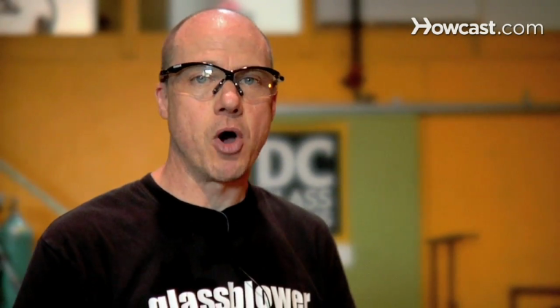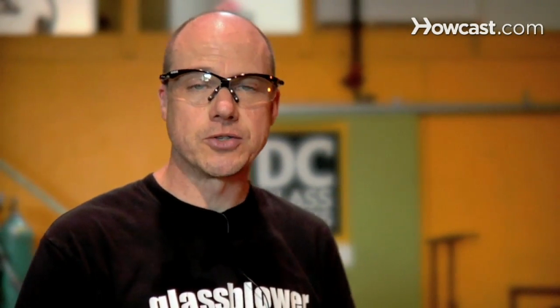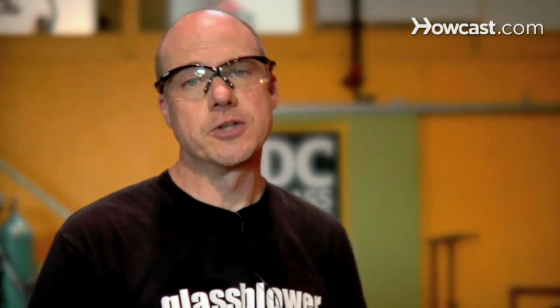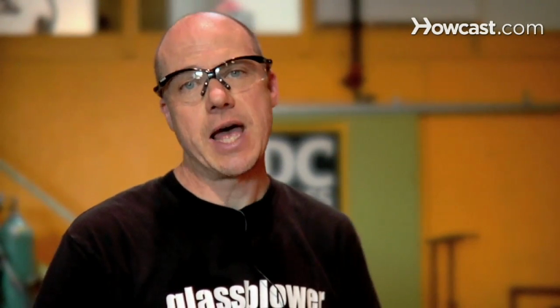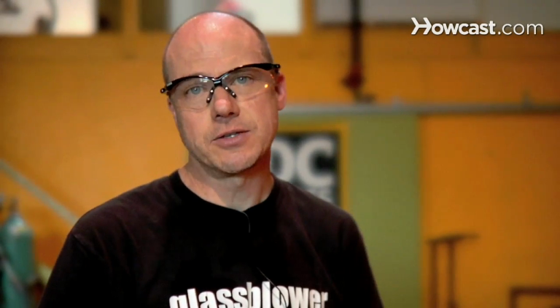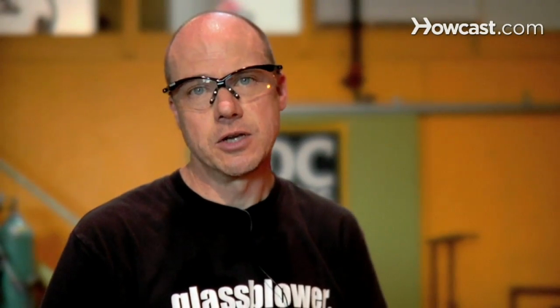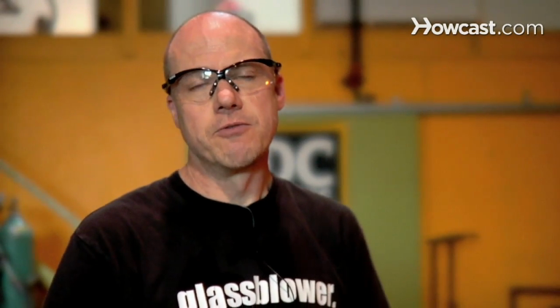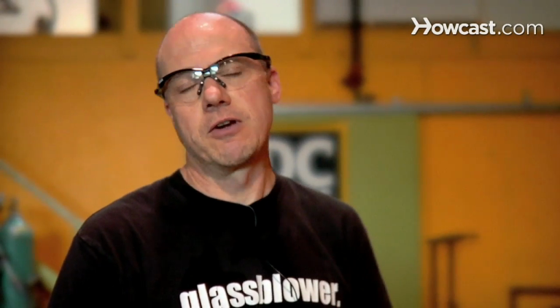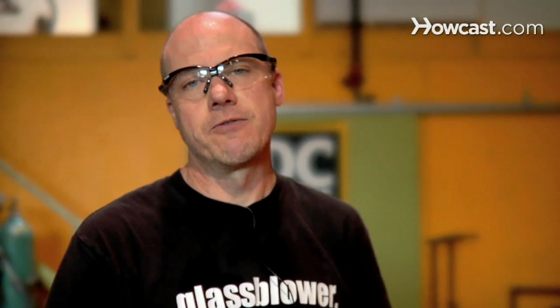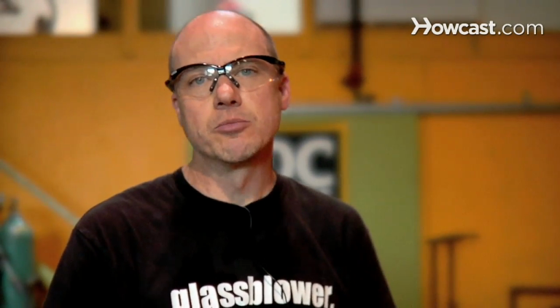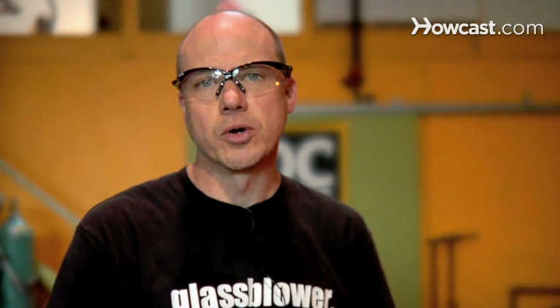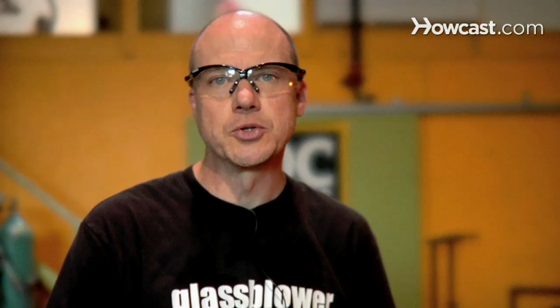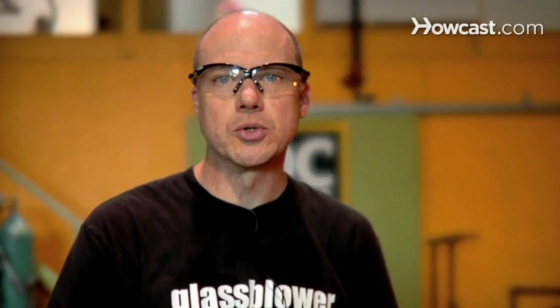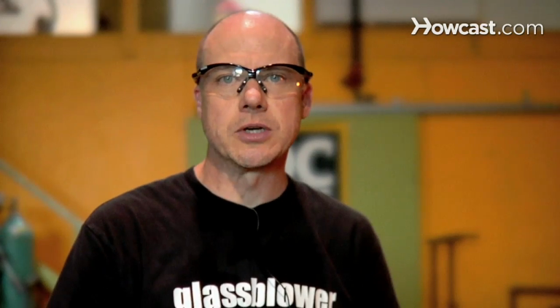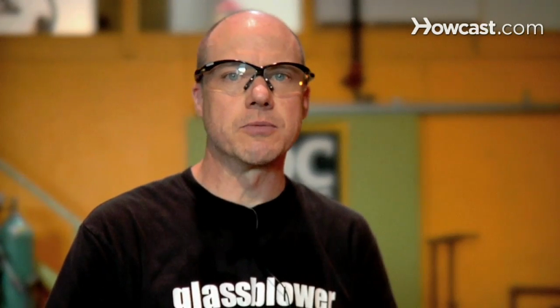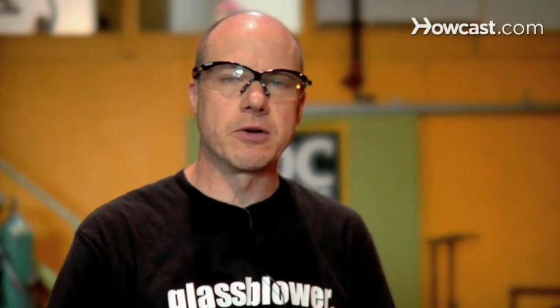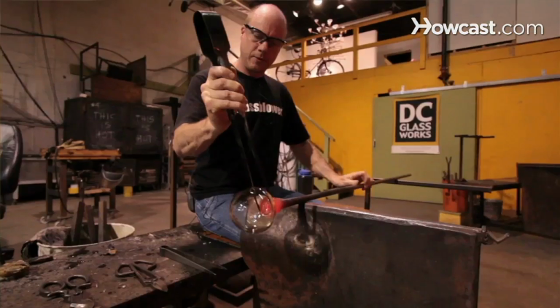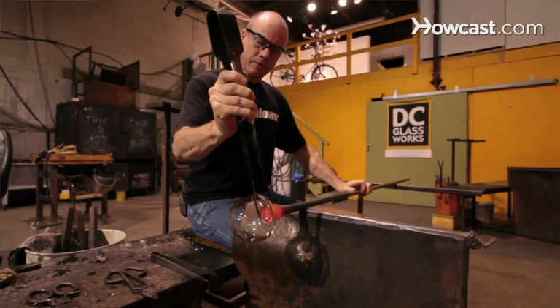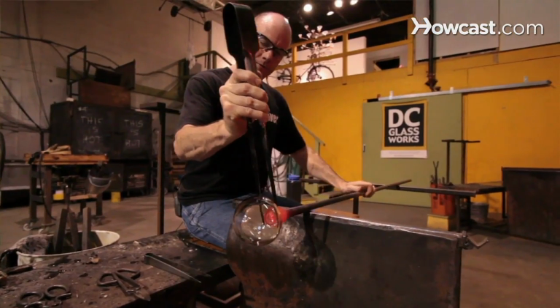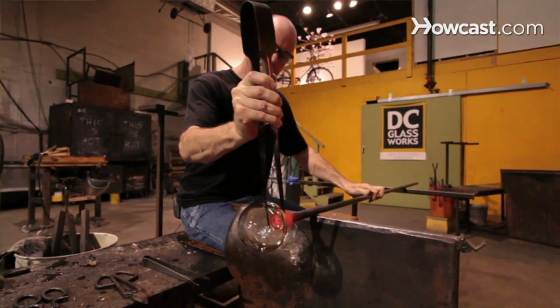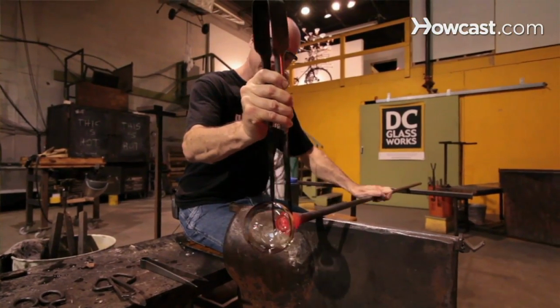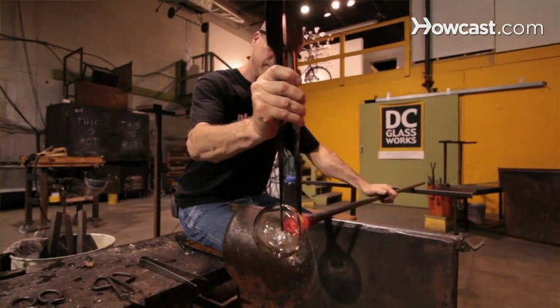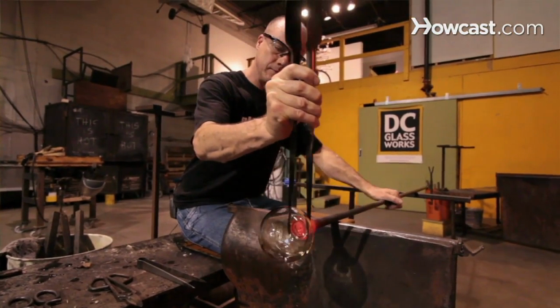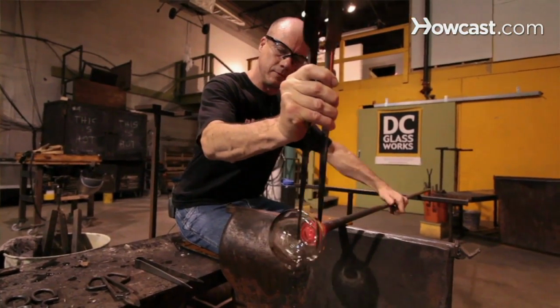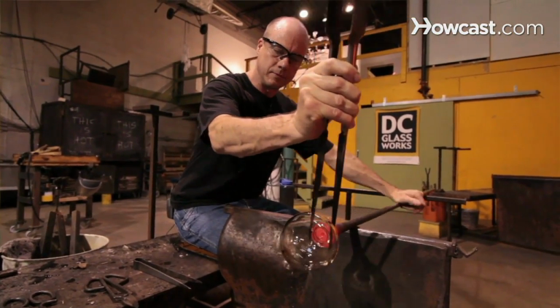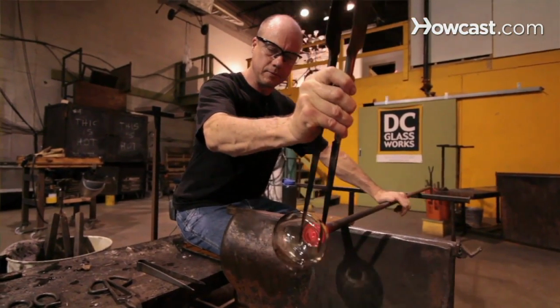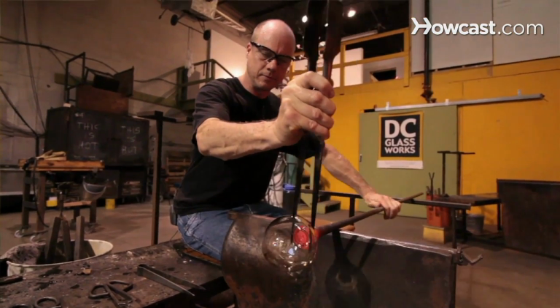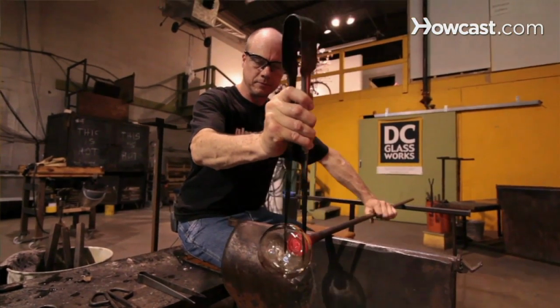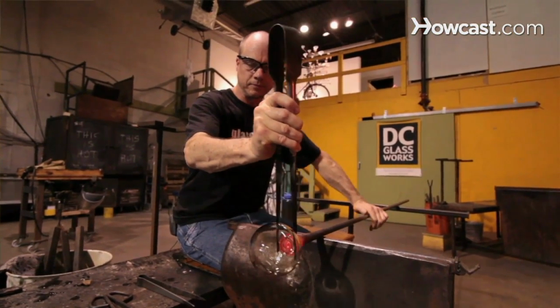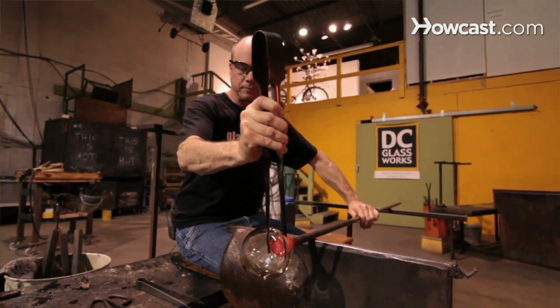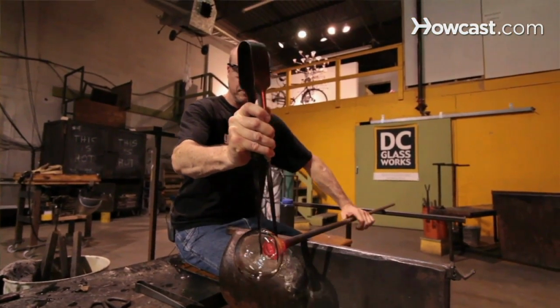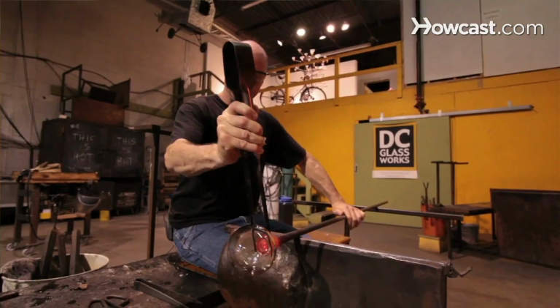Also the jacks — a very, very important tool. The most basic tool for glassblowing that you have. Every bench has to have one.